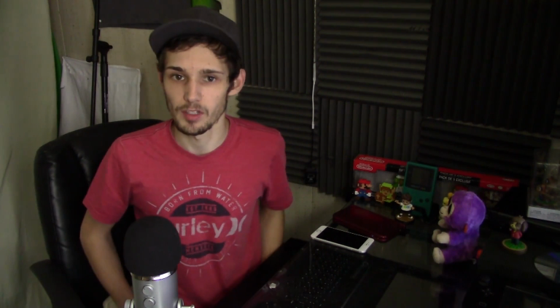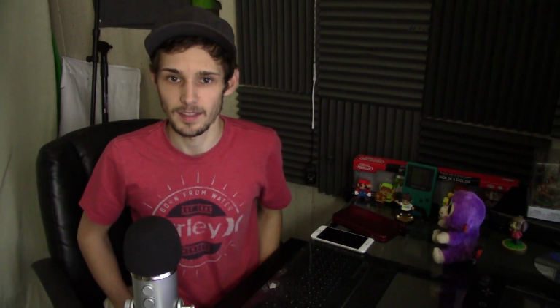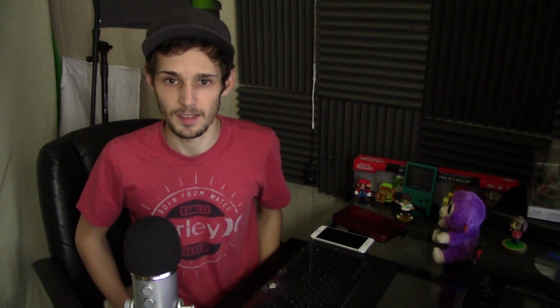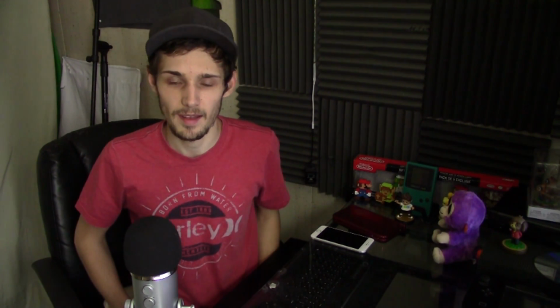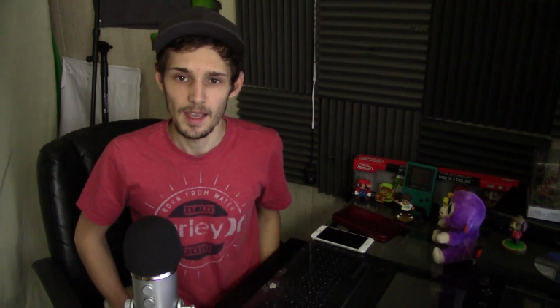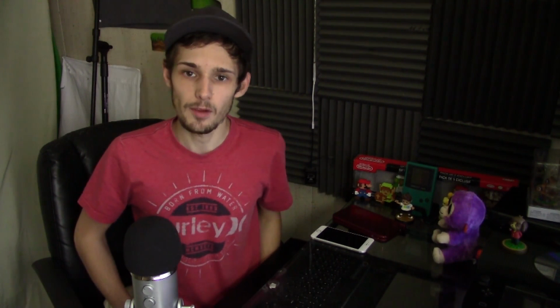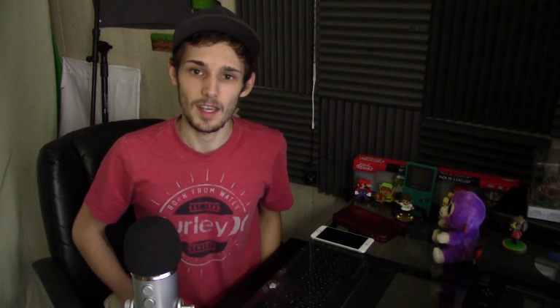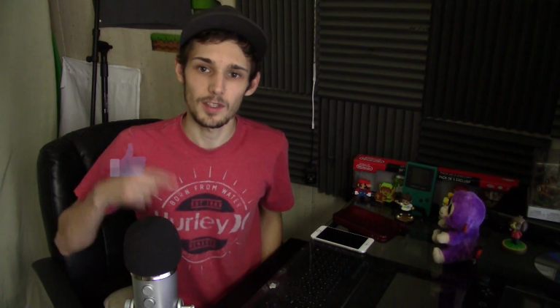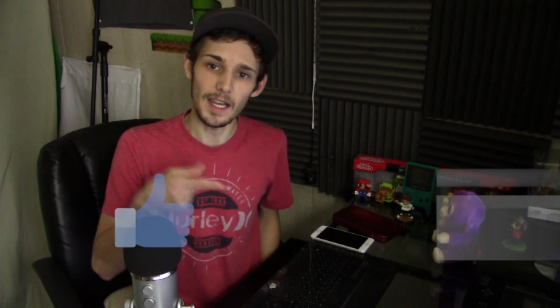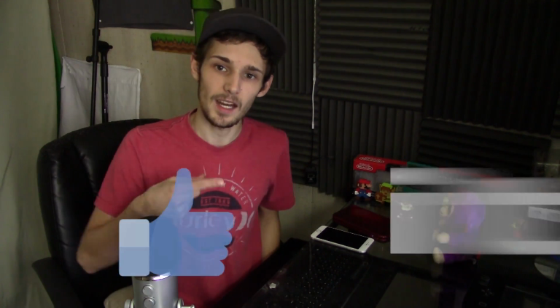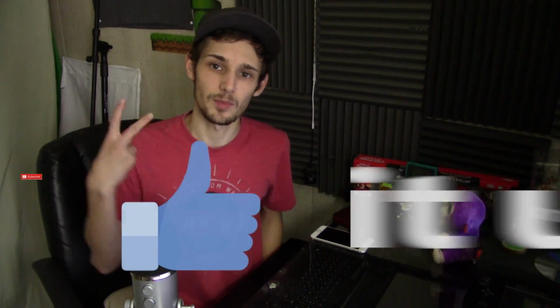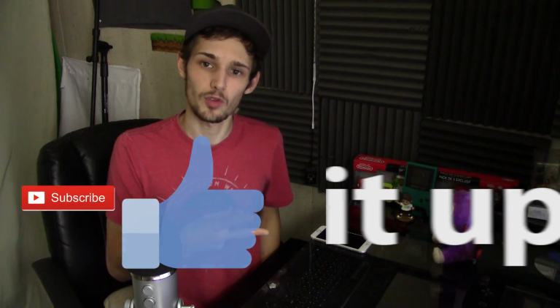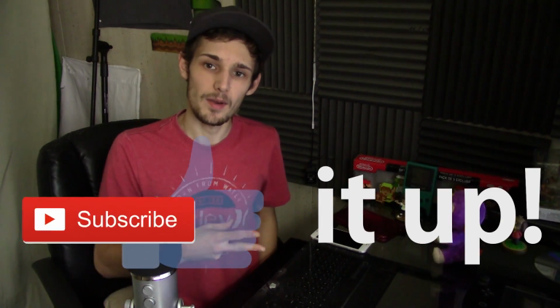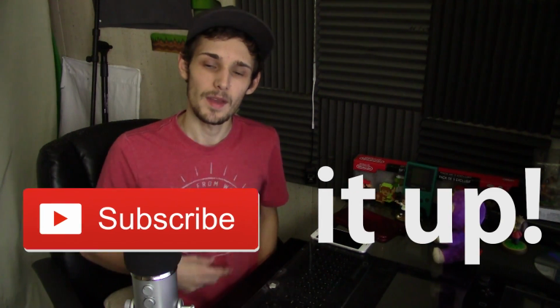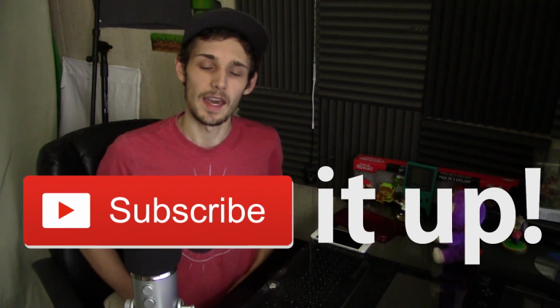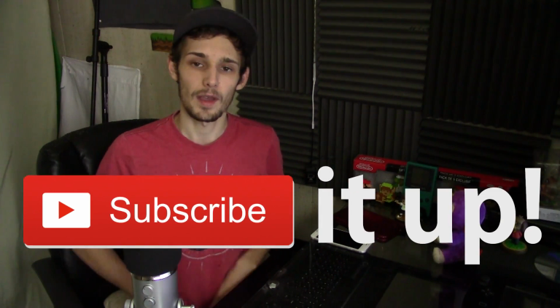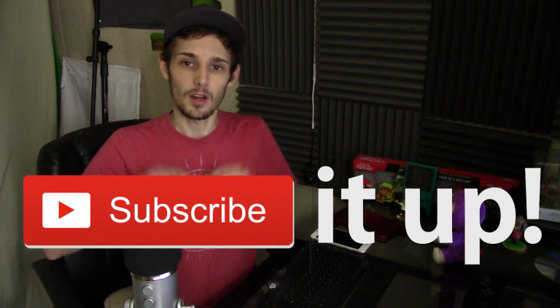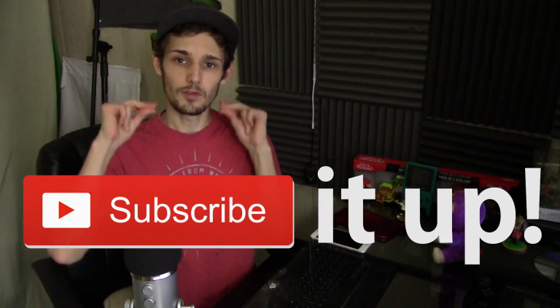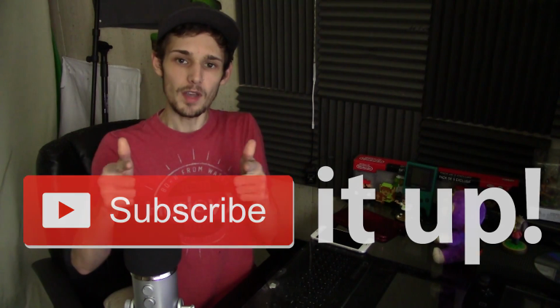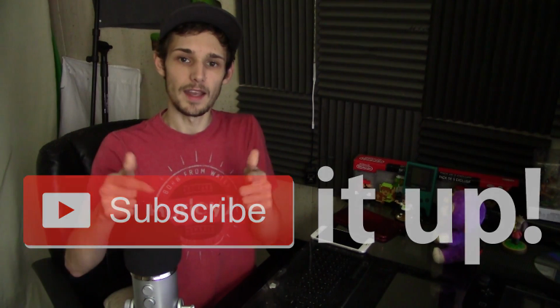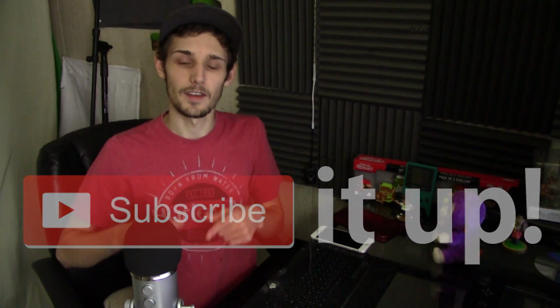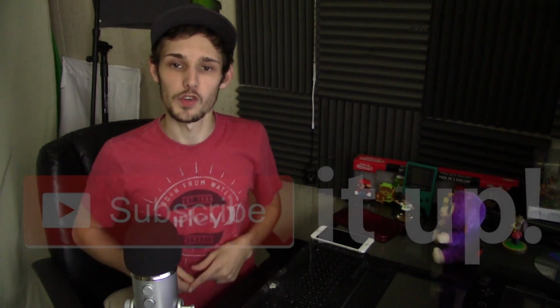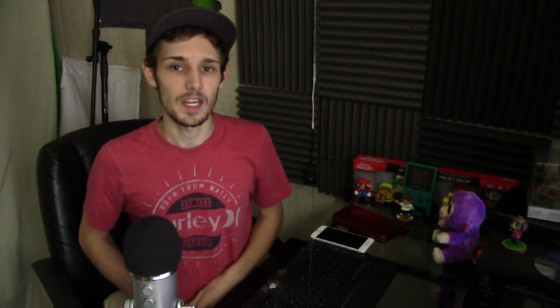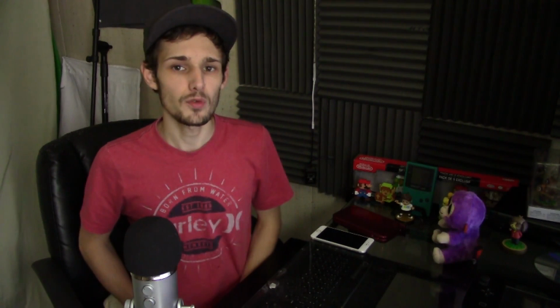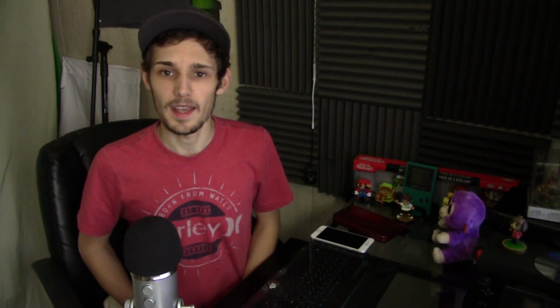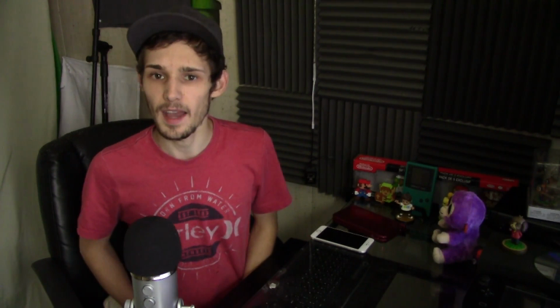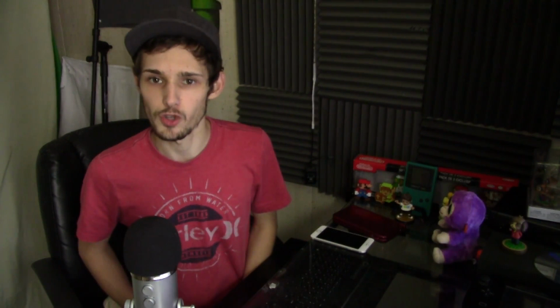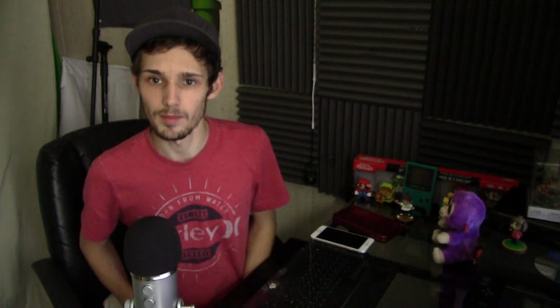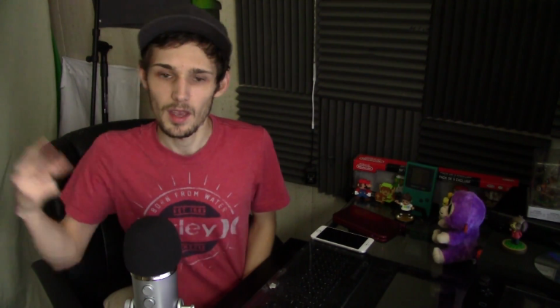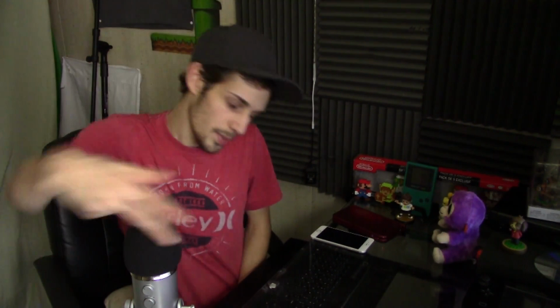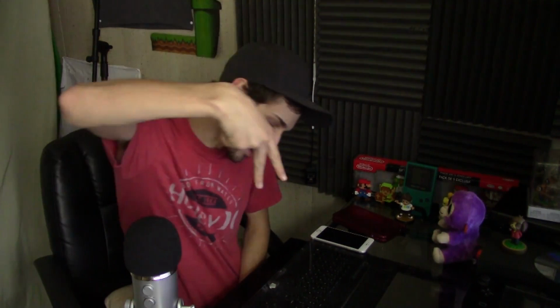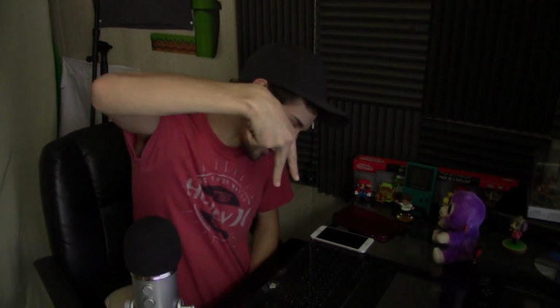Let me know all that and more in the comments section below — I'd love to read what you guys have to say. Anyway guys, please like it up, subscribe it up, and I'll catch all of you in future videos and live streams. Peace out crew.